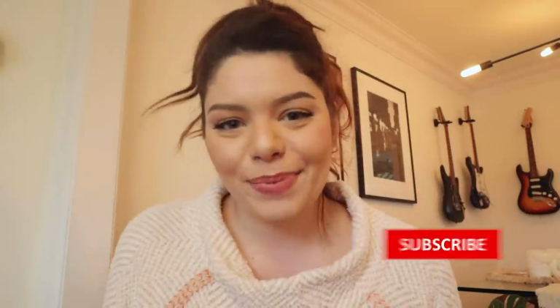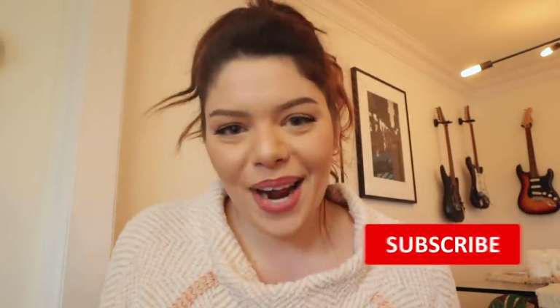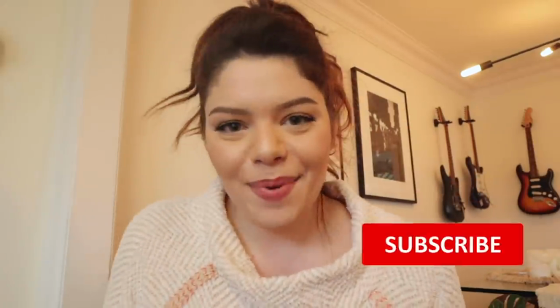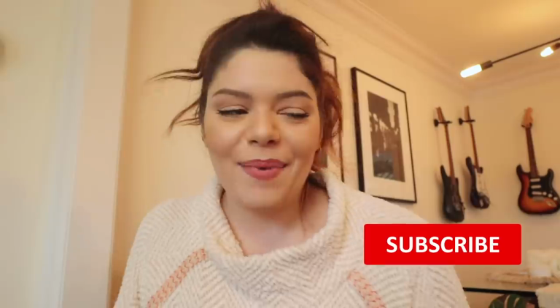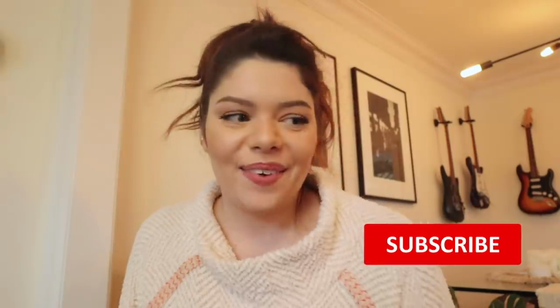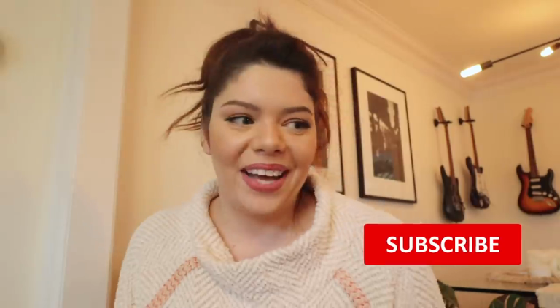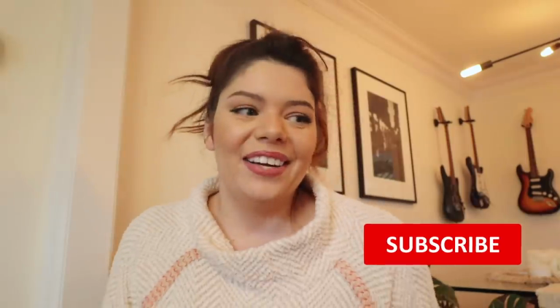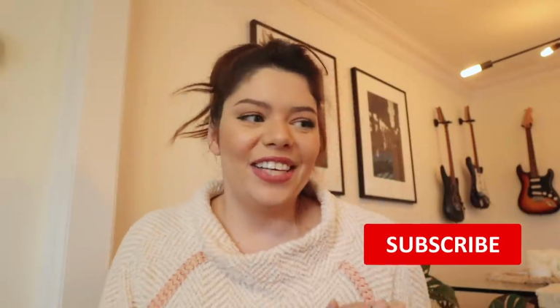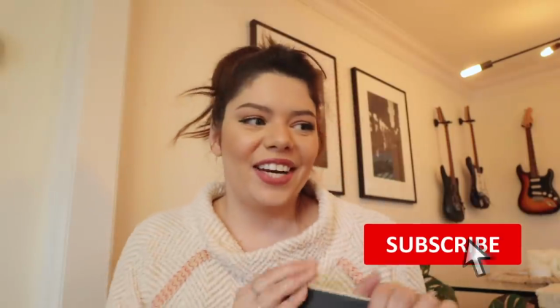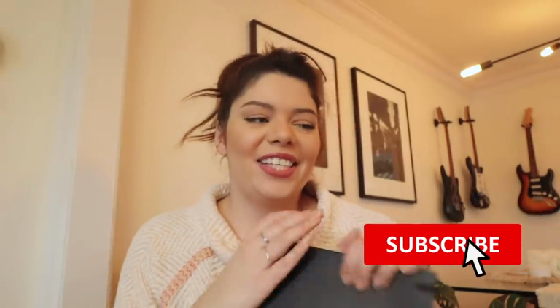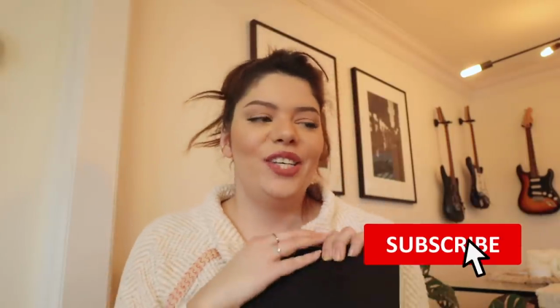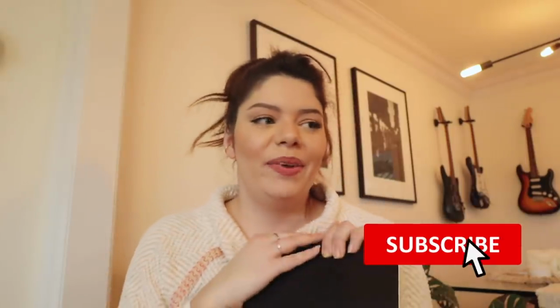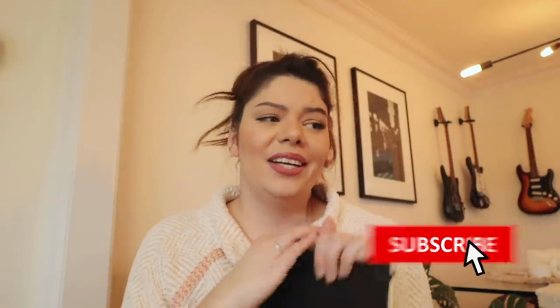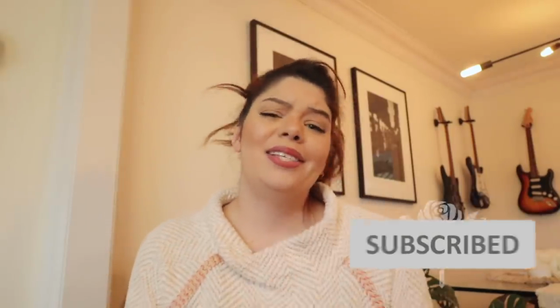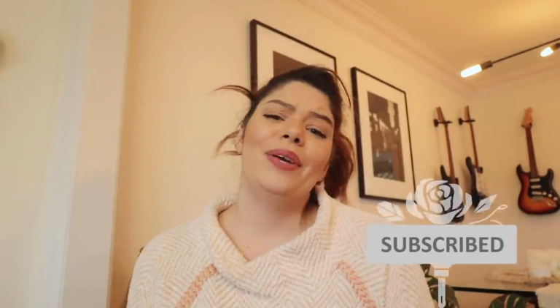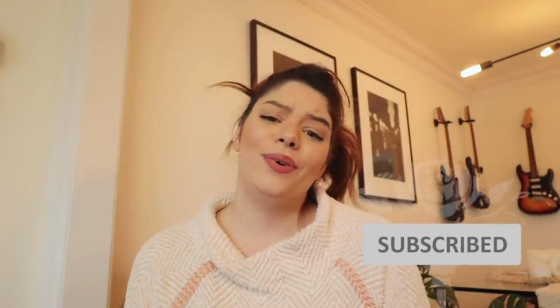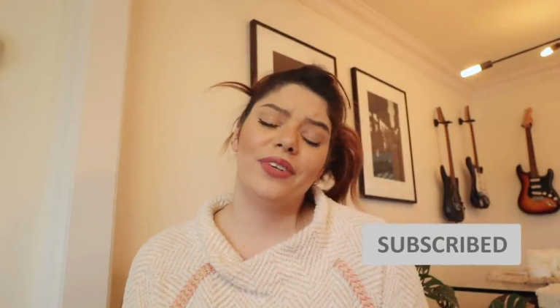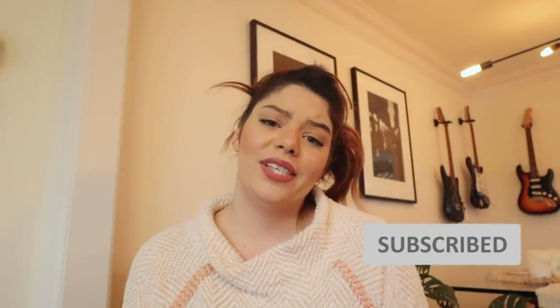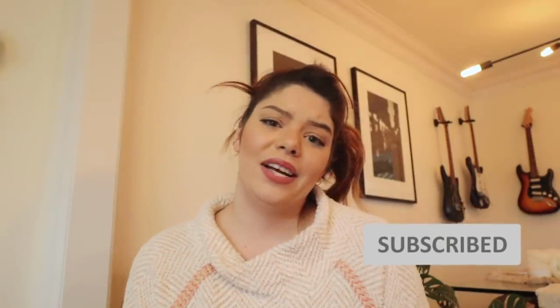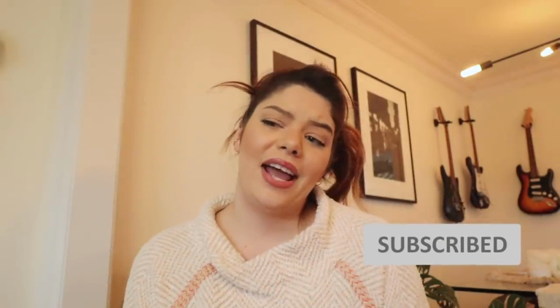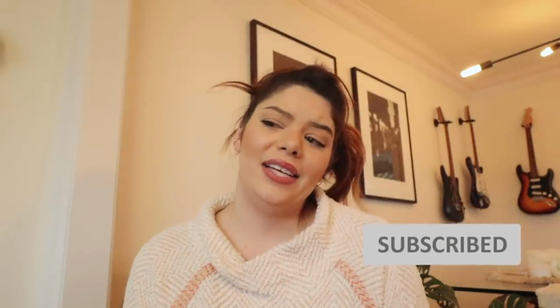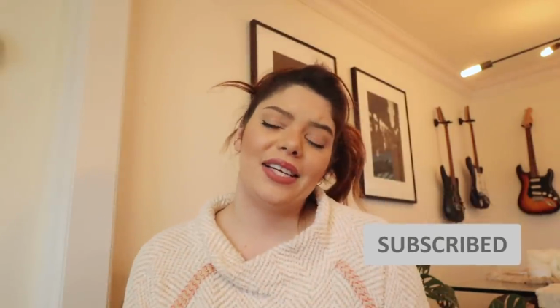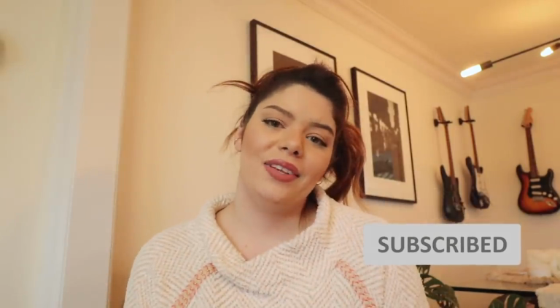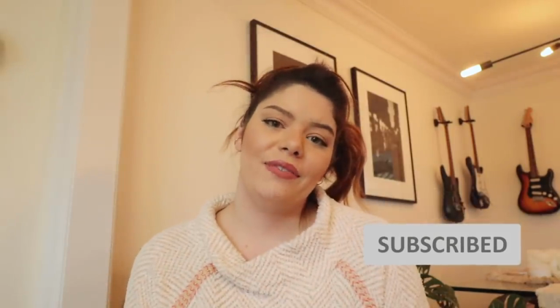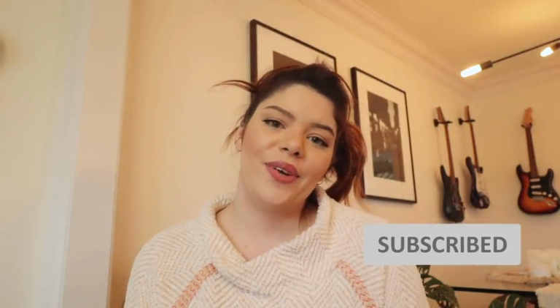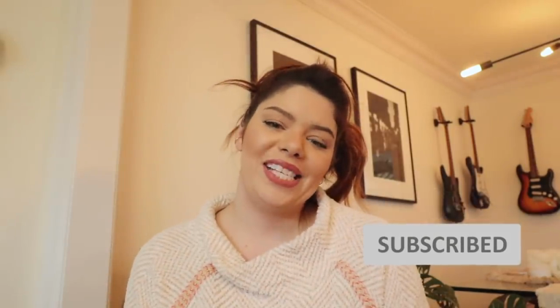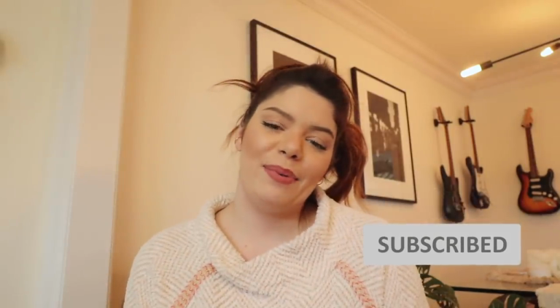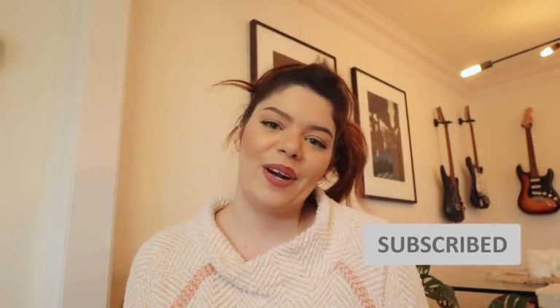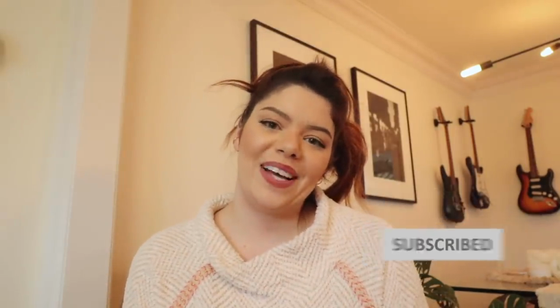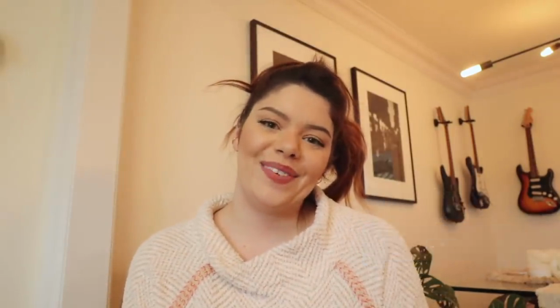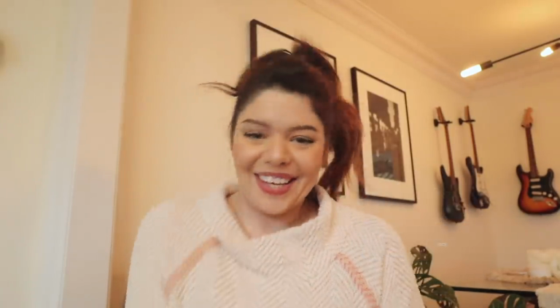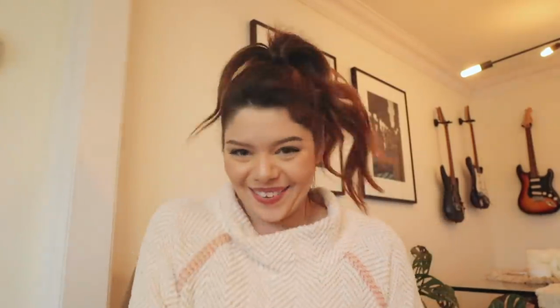Subscribe, by the way — really trying to get to 2 million. It's a big goal for this year and would love for you guys to be a part of that. So thank you.